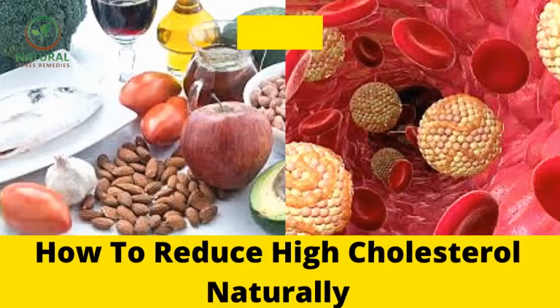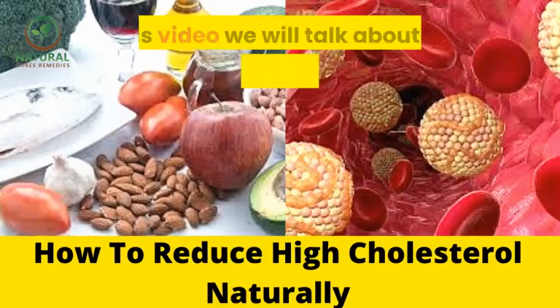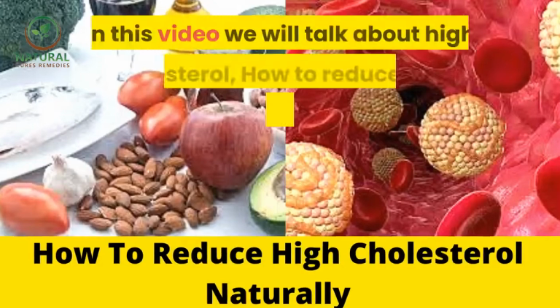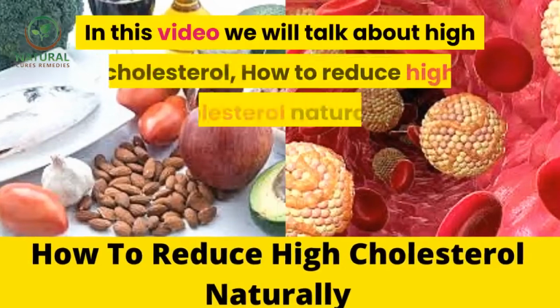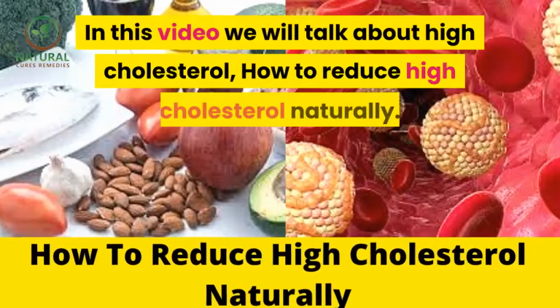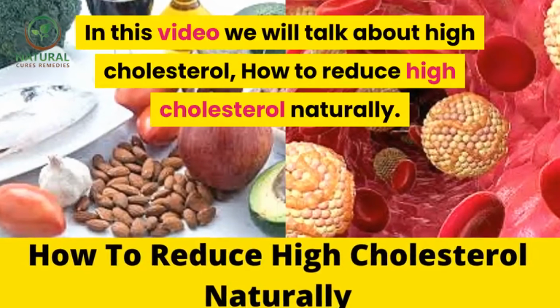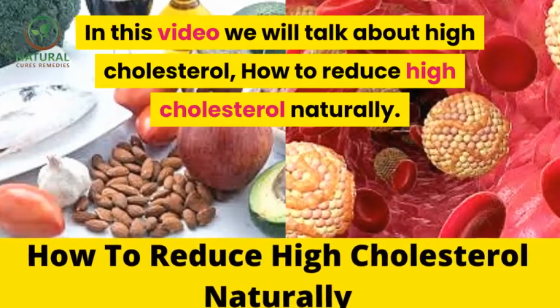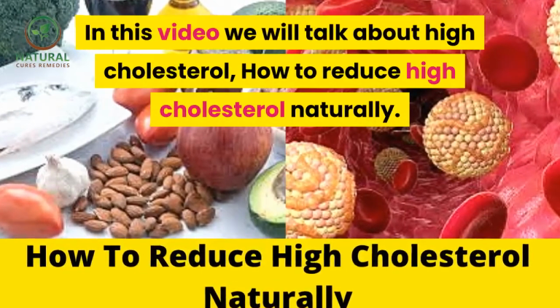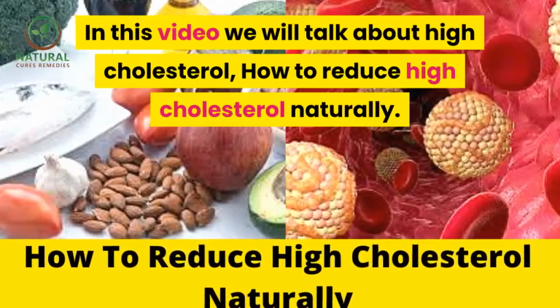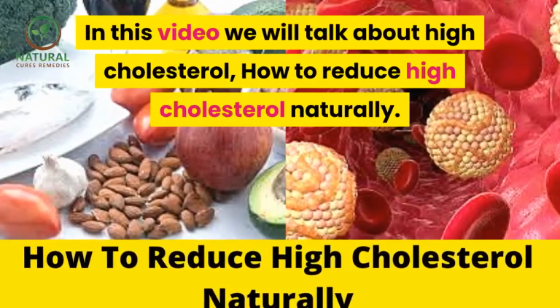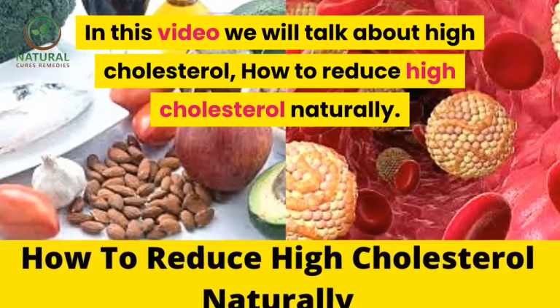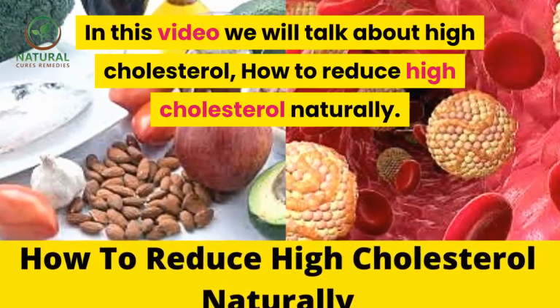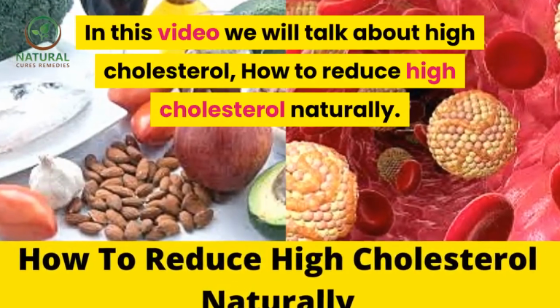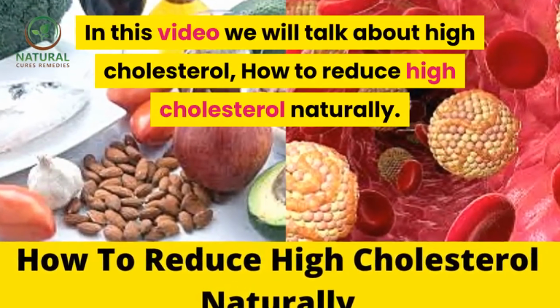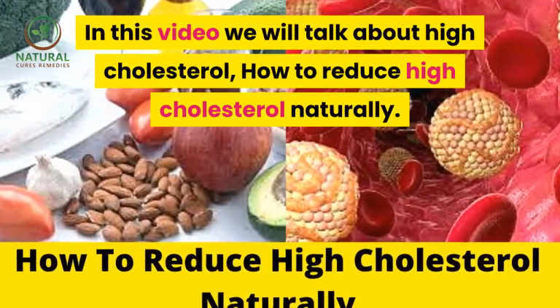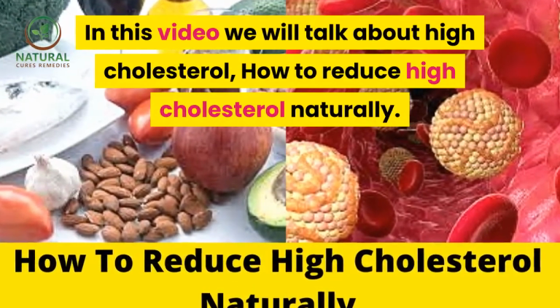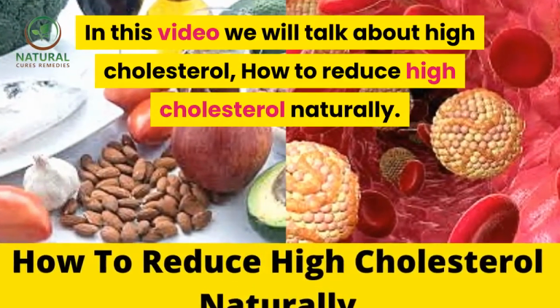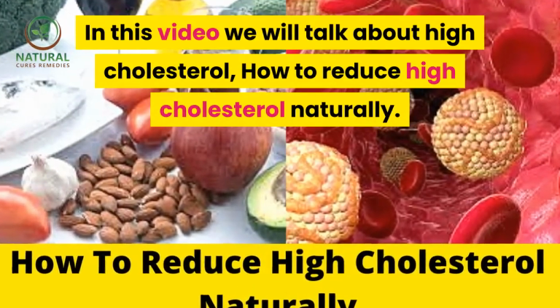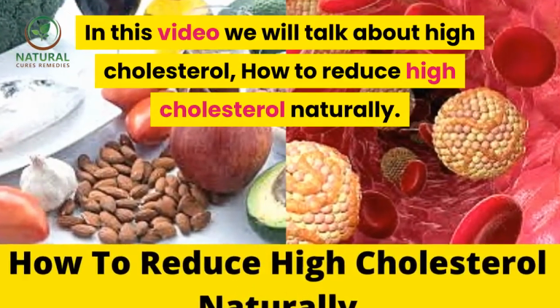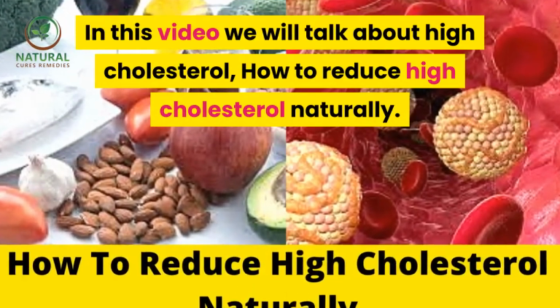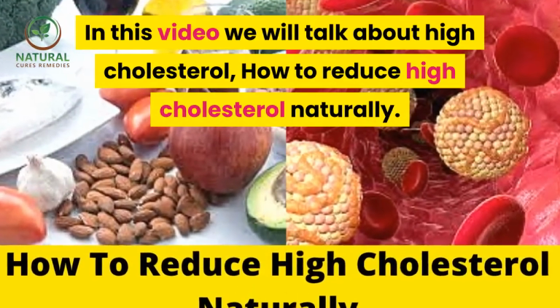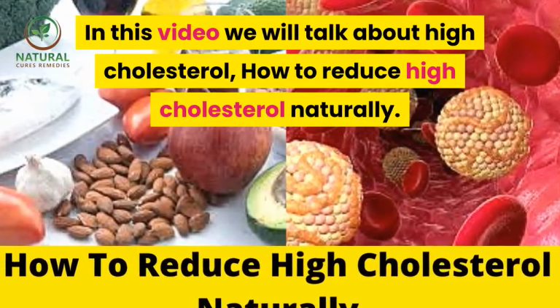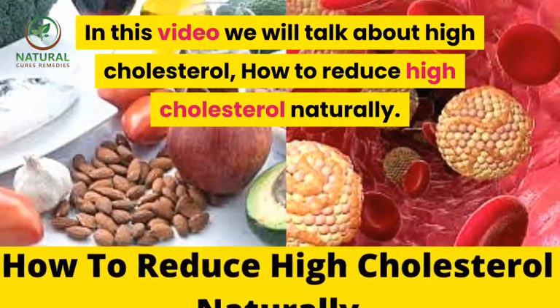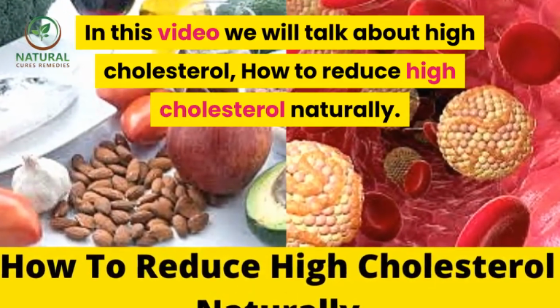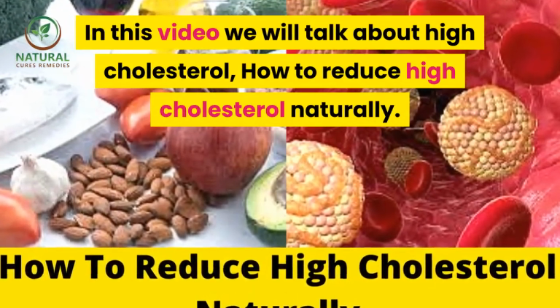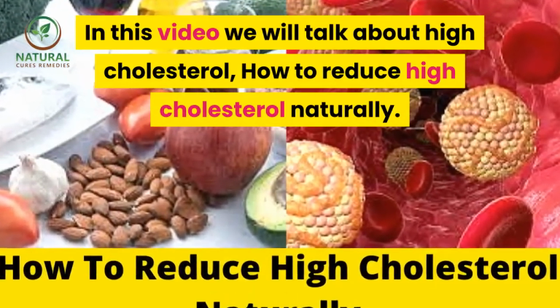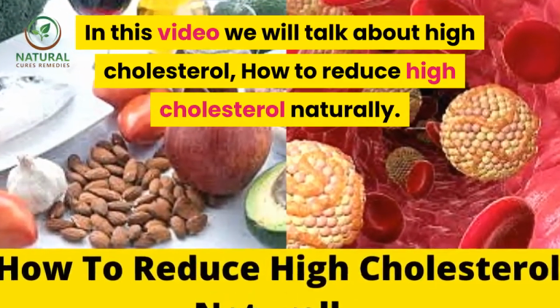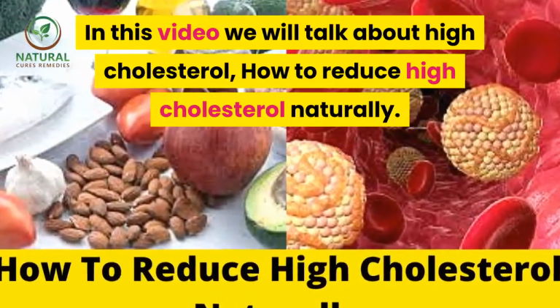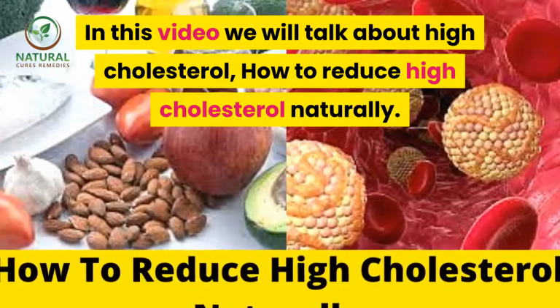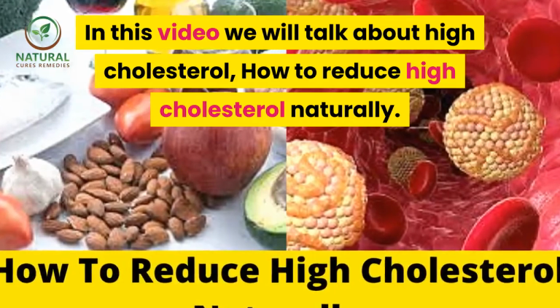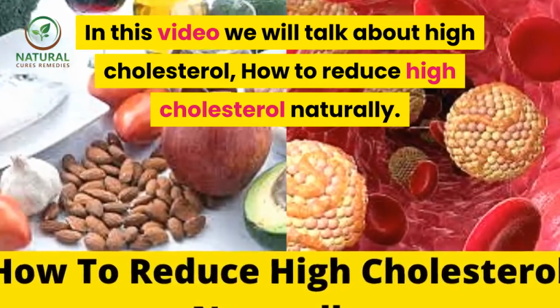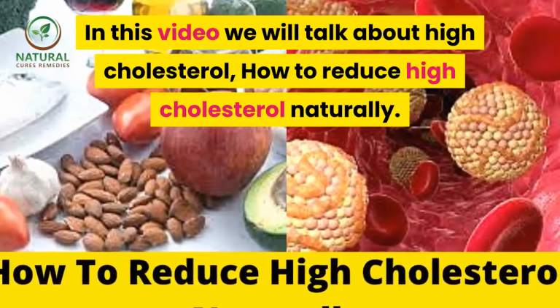In this video we will talk about high cholesterol and how to reduce high cholesterol naturally.